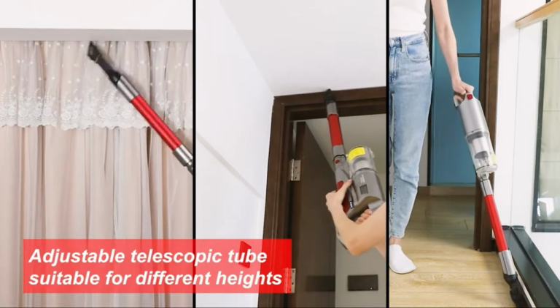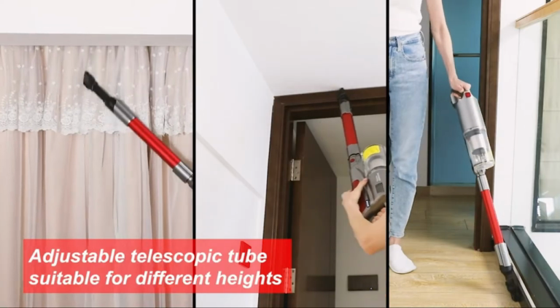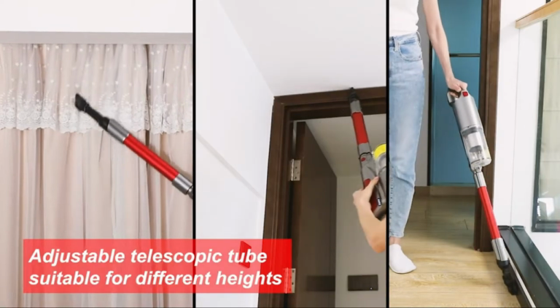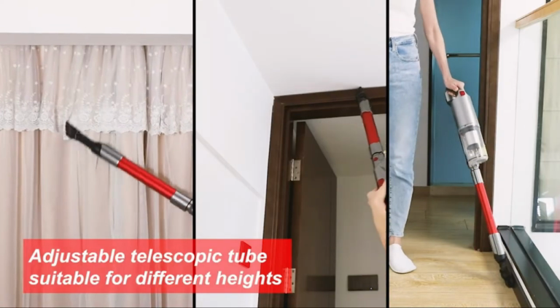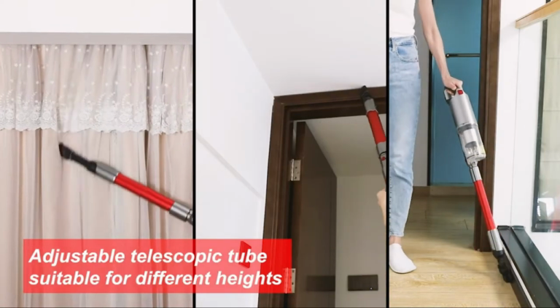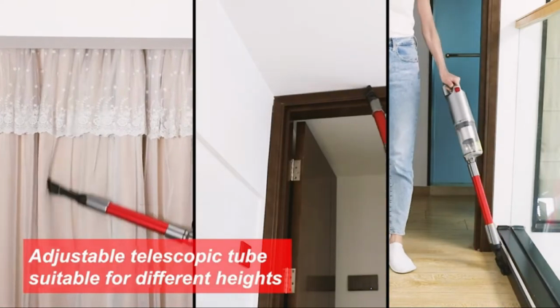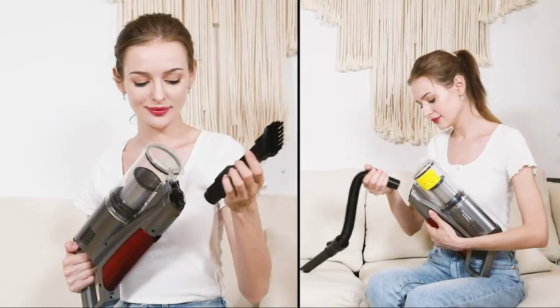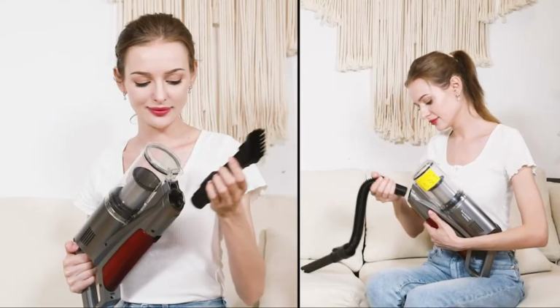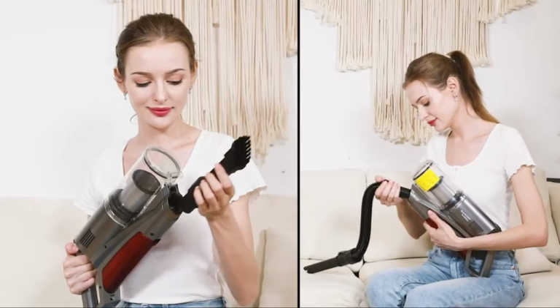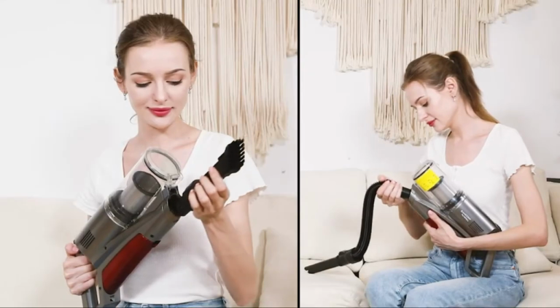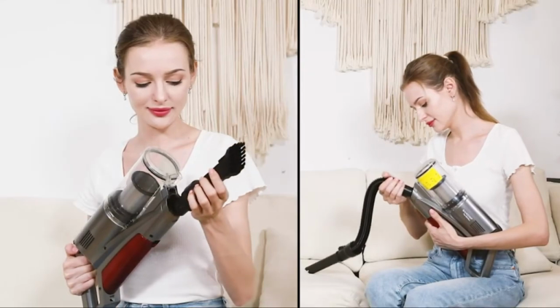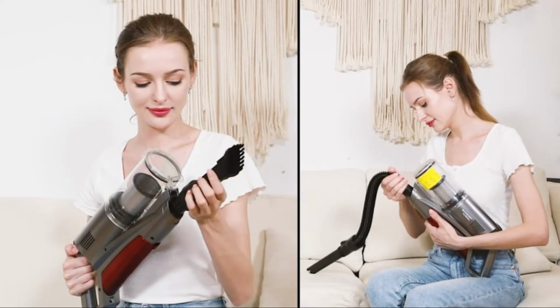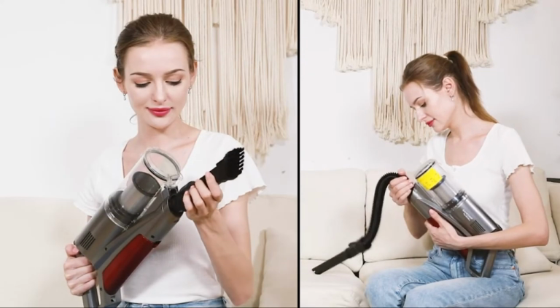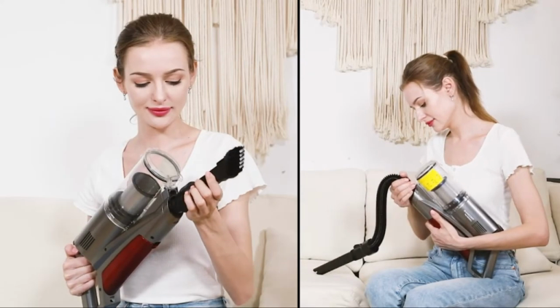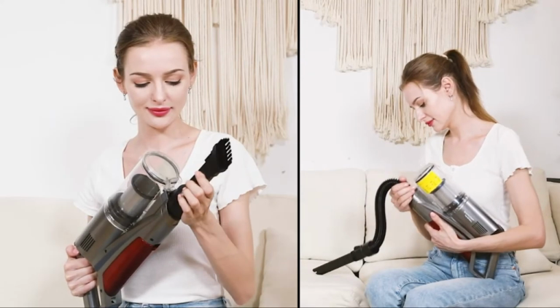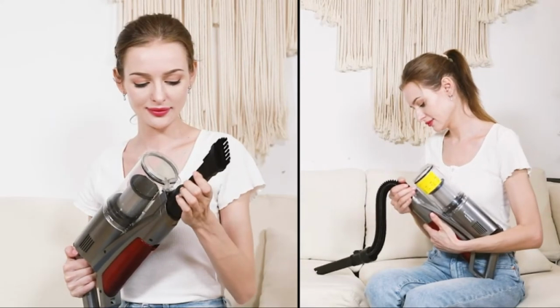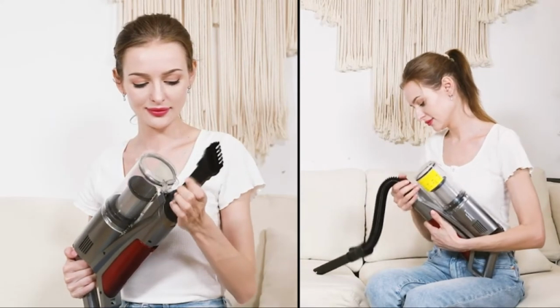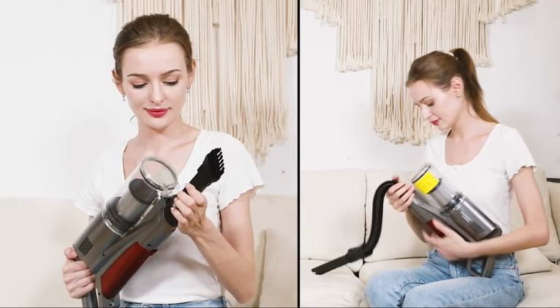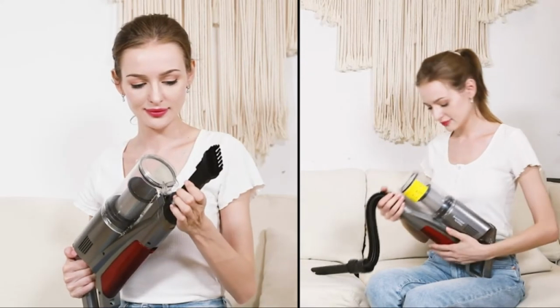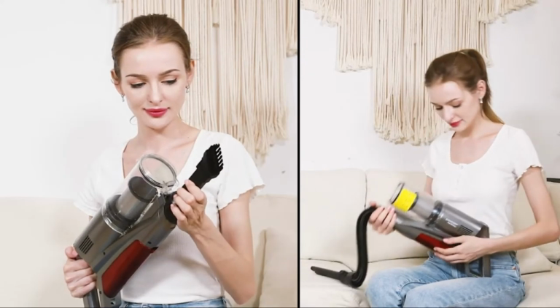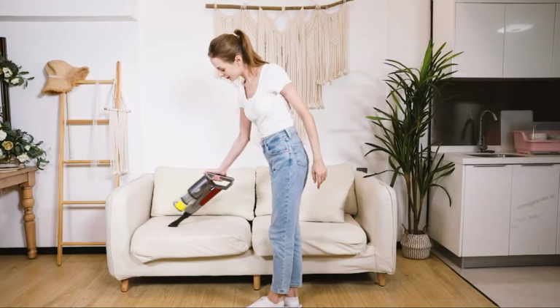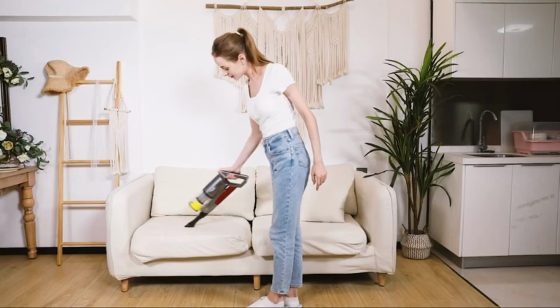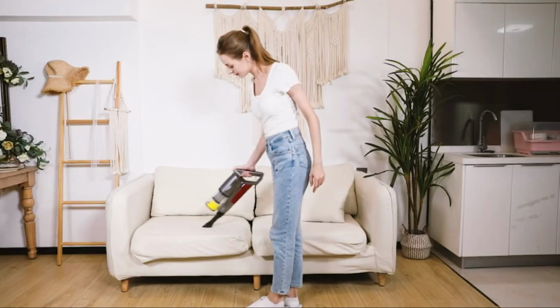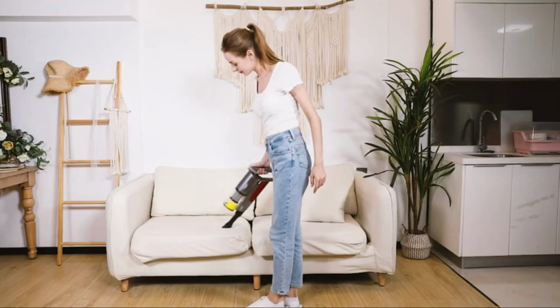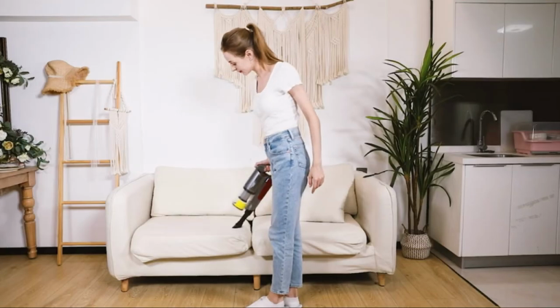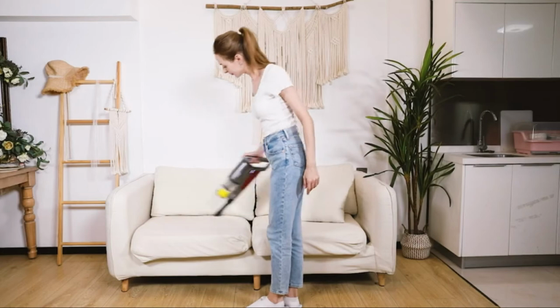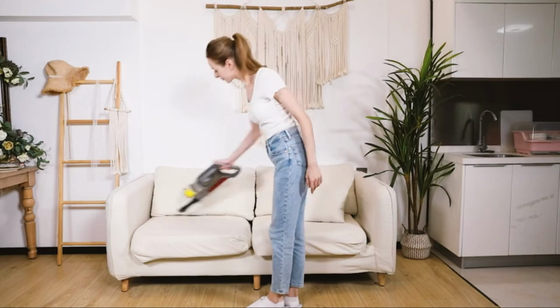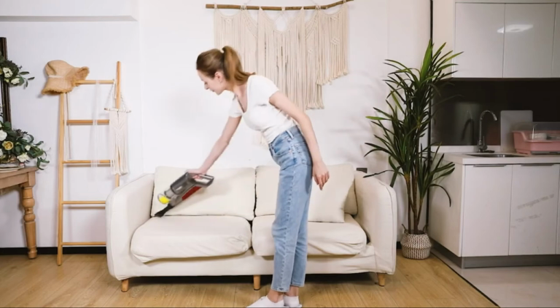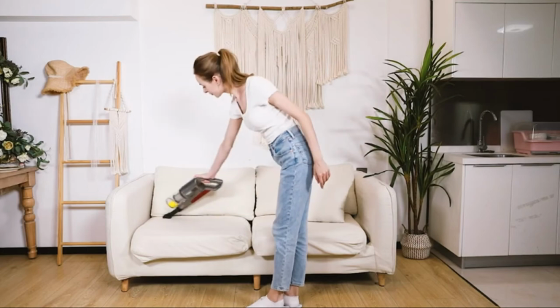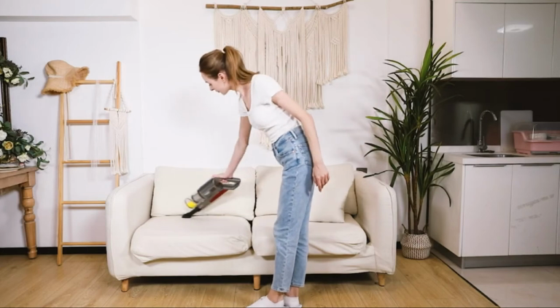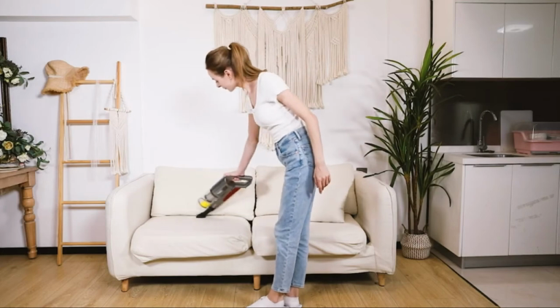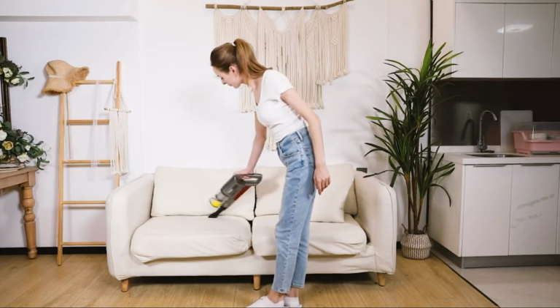The dual-purpose cleaning brush can provide you with a more efficient cleaning experience.